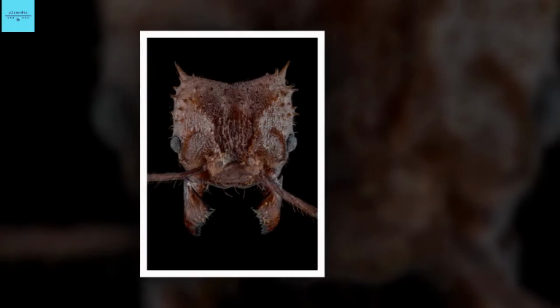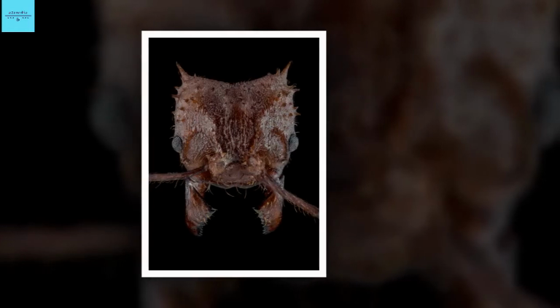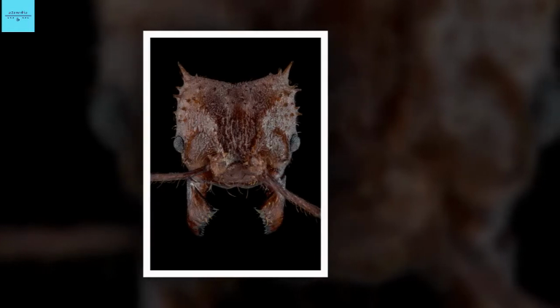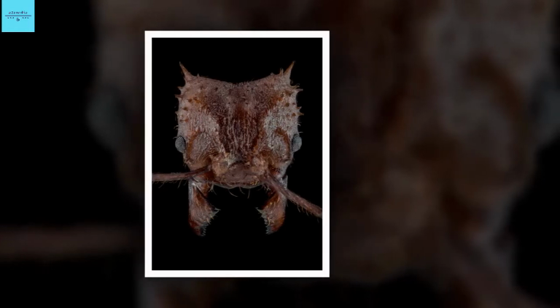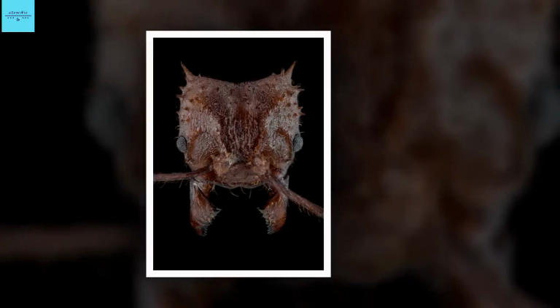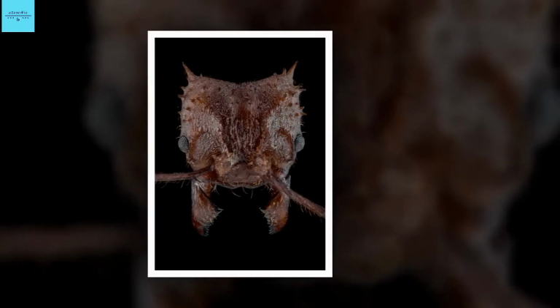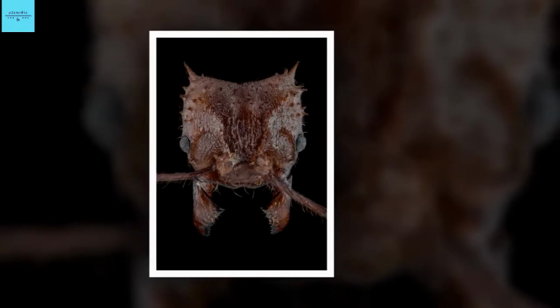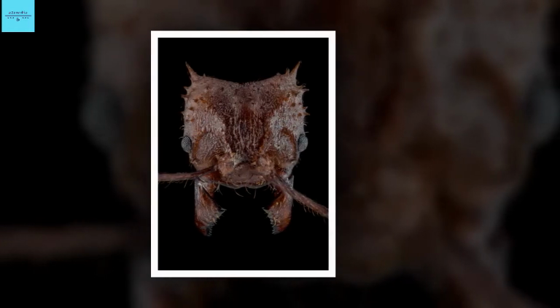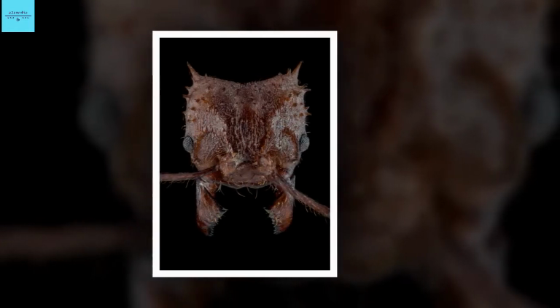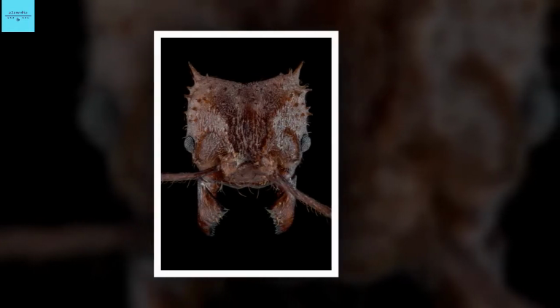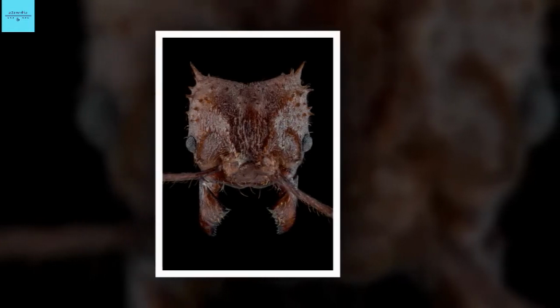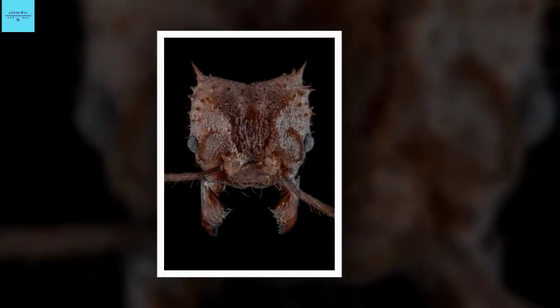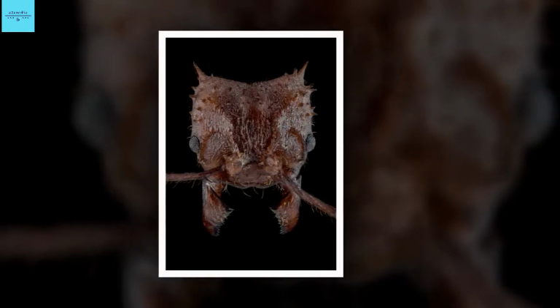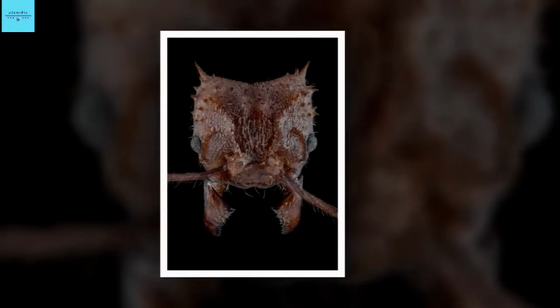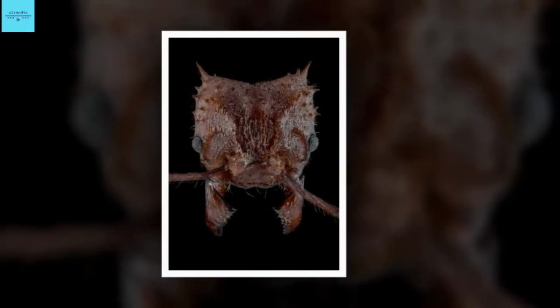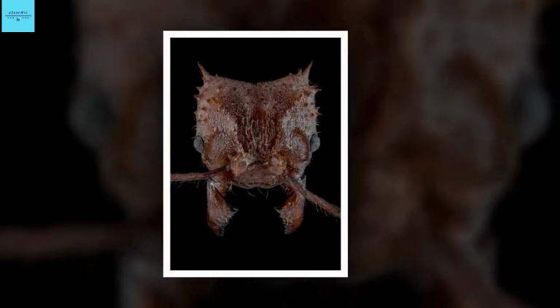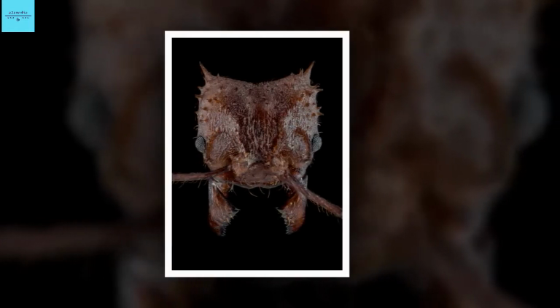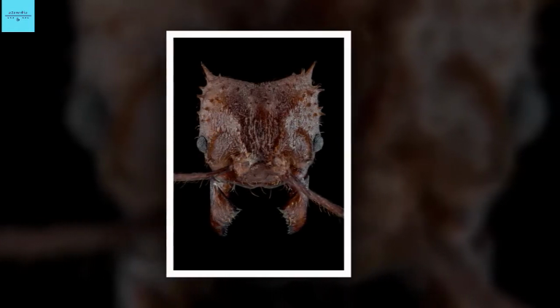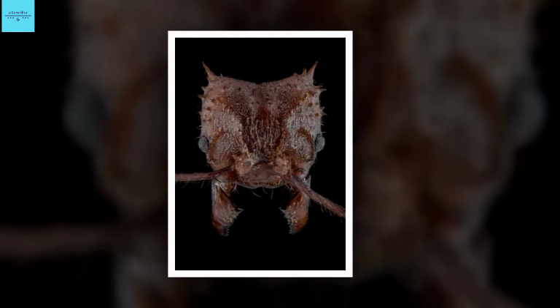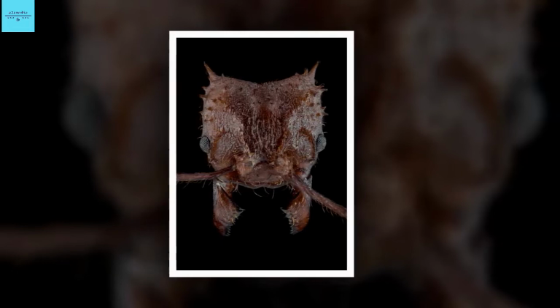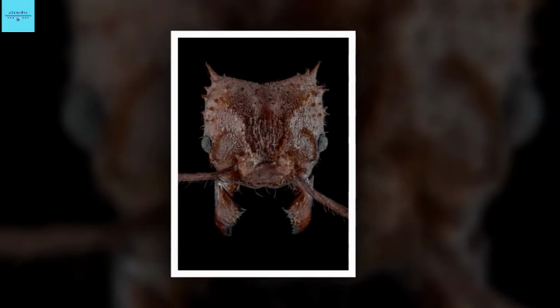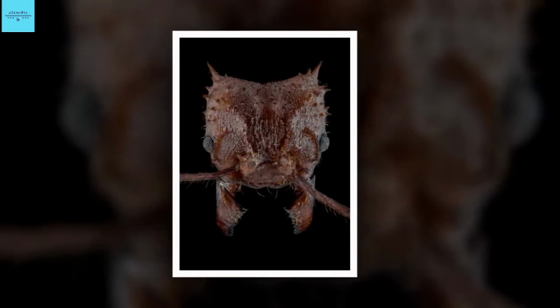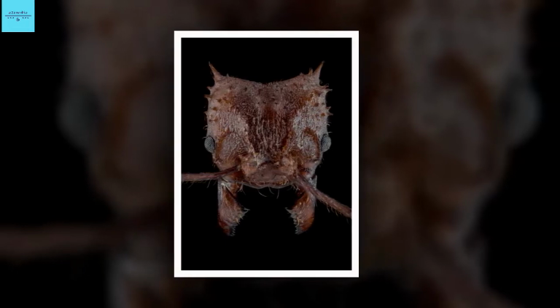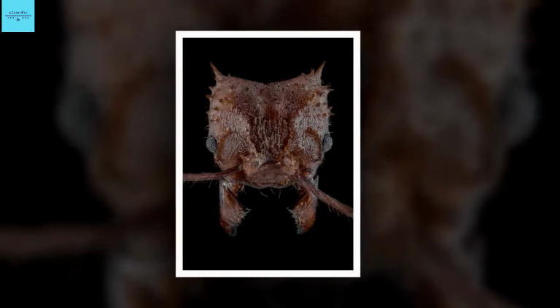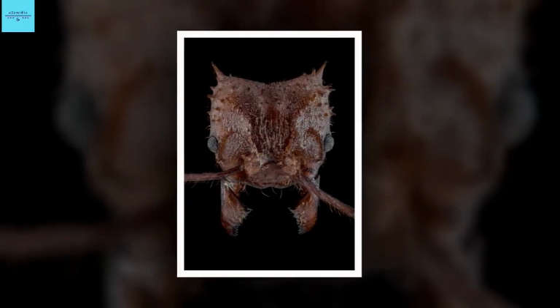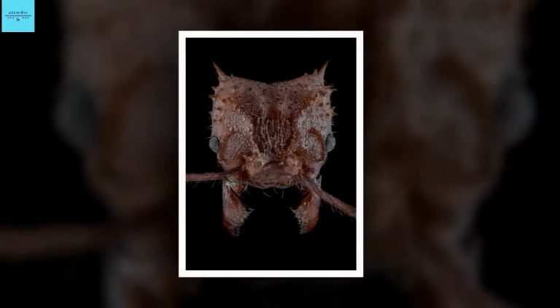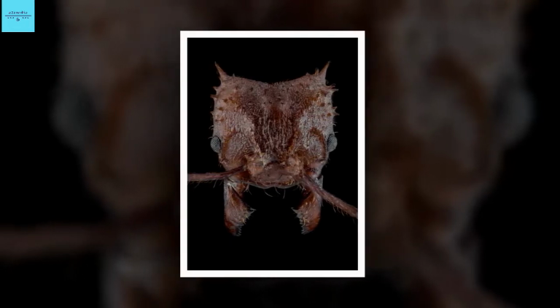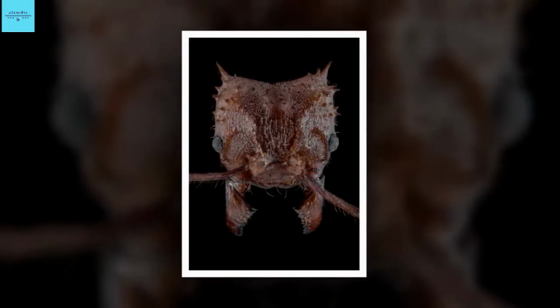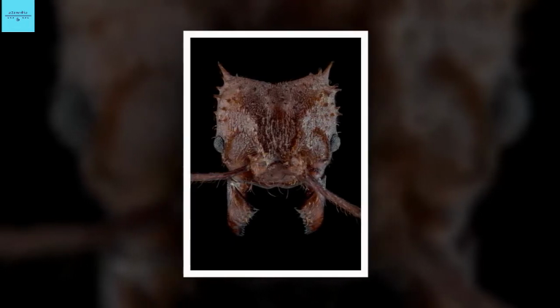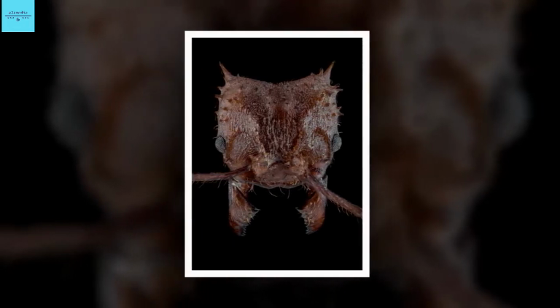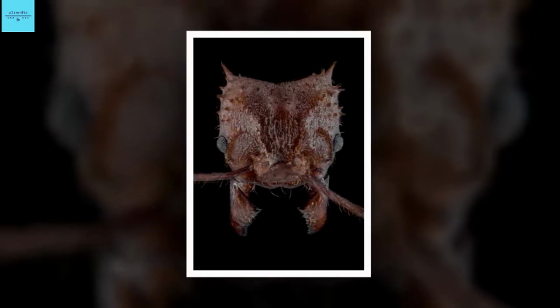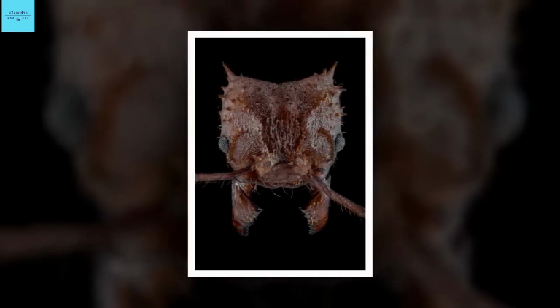Researchers have discovered a new type of mineral, similar to dolomite, covering the exoskeleton of leafcutter ants.